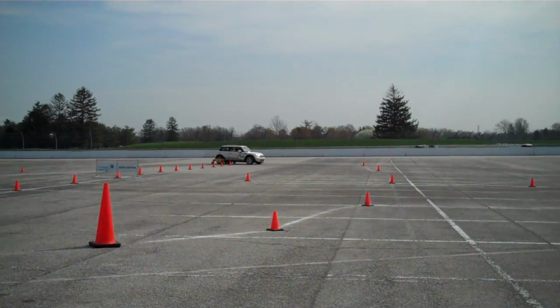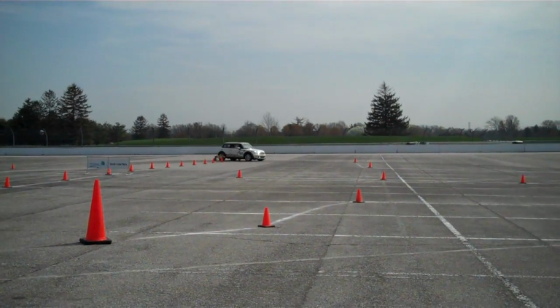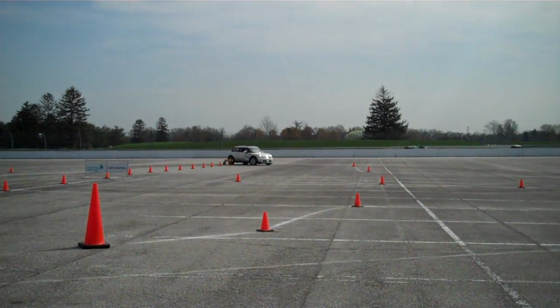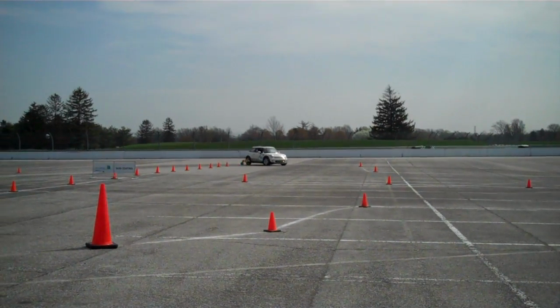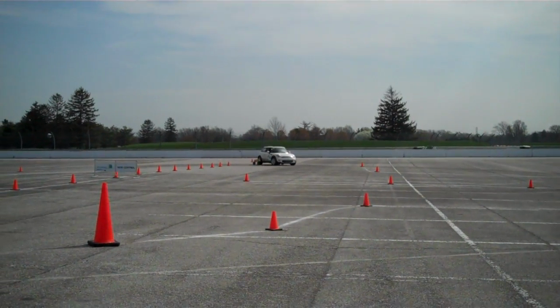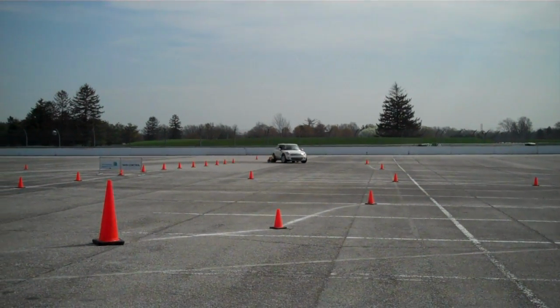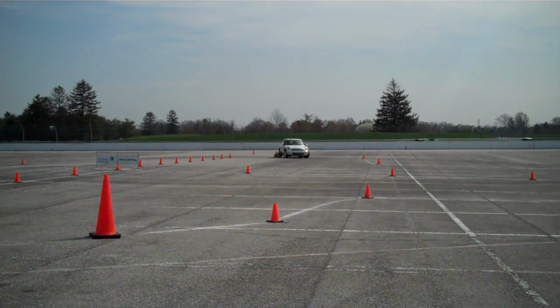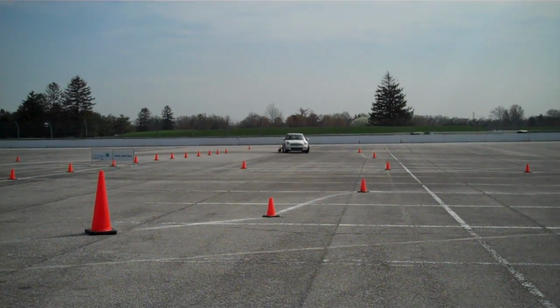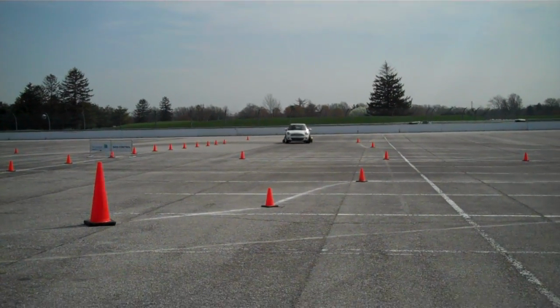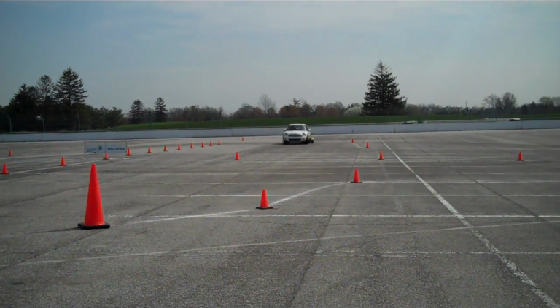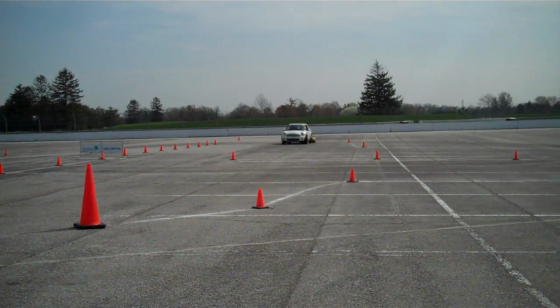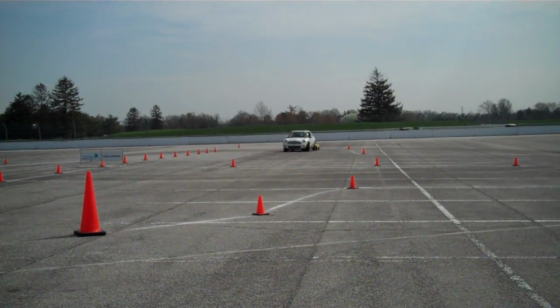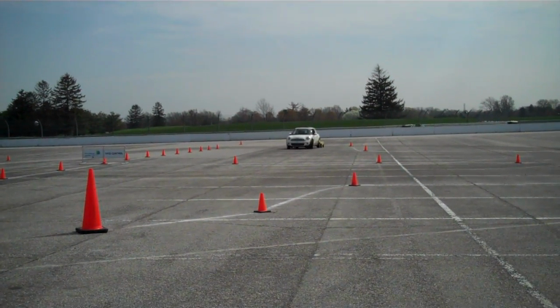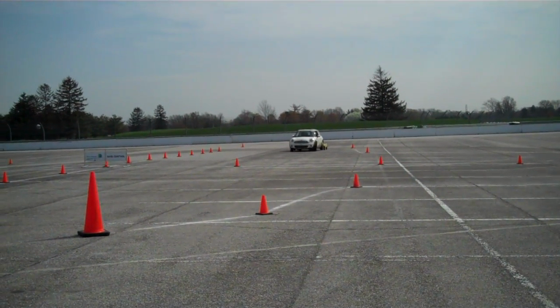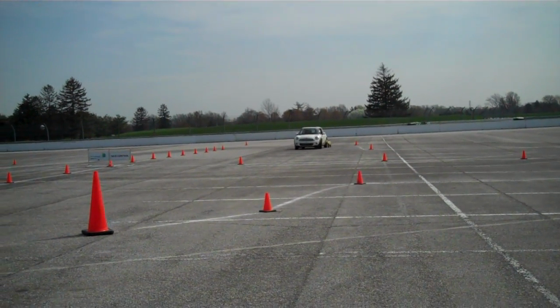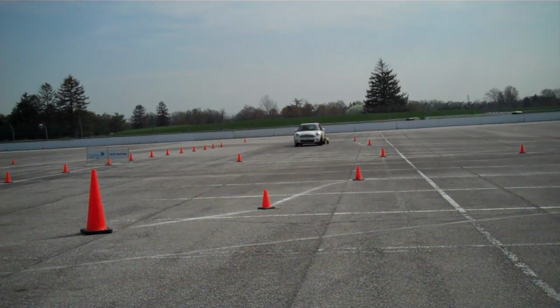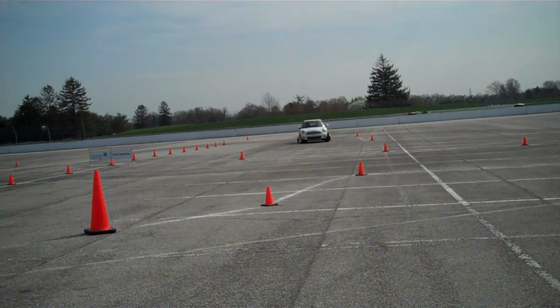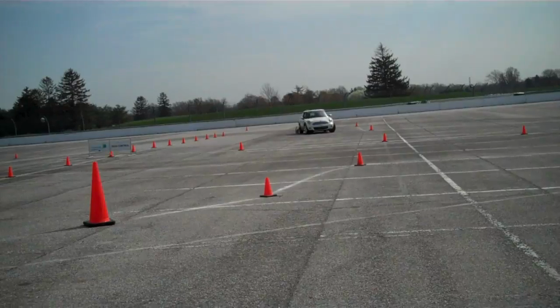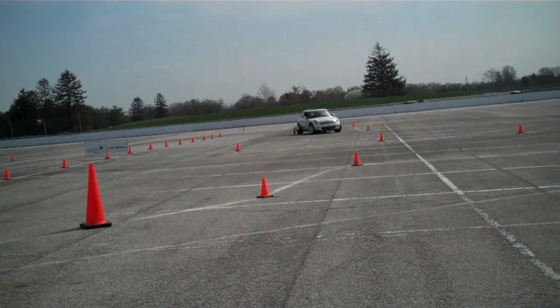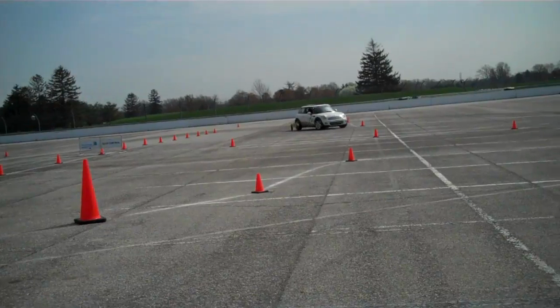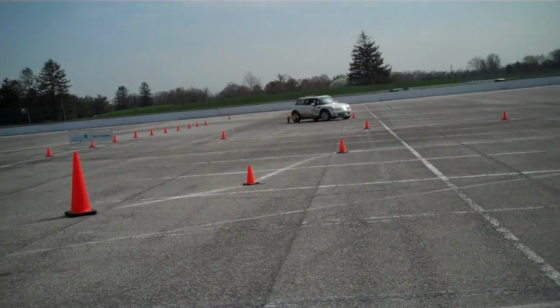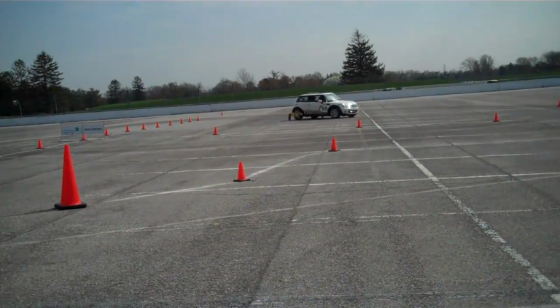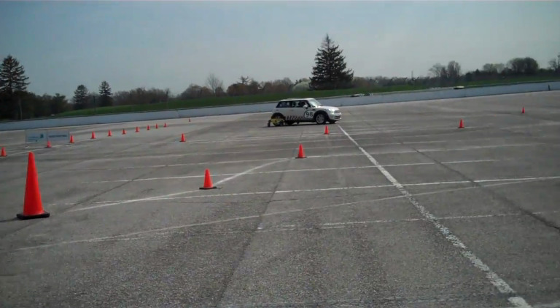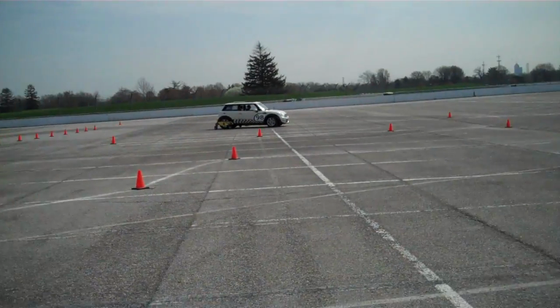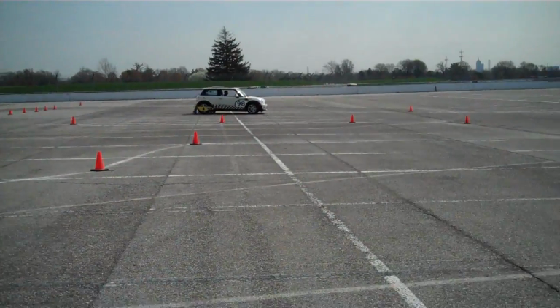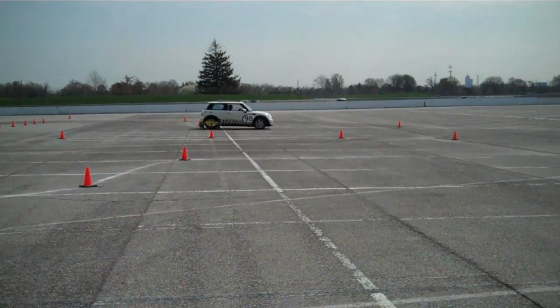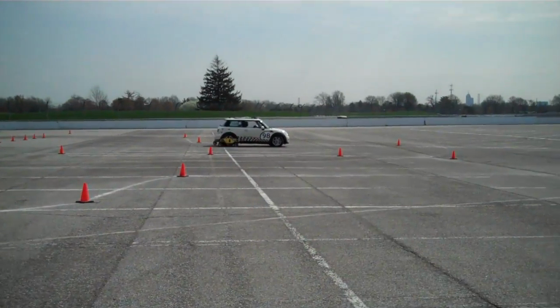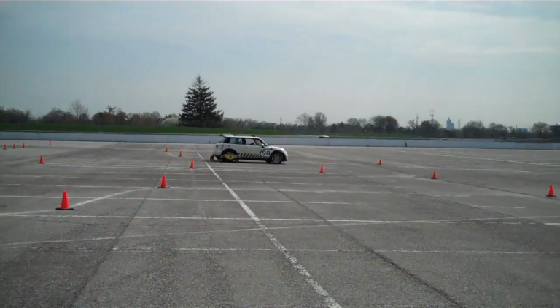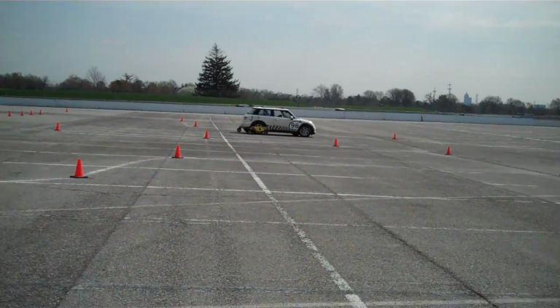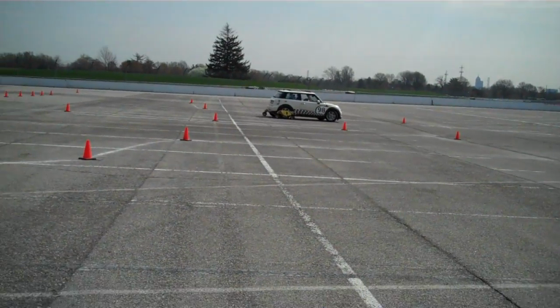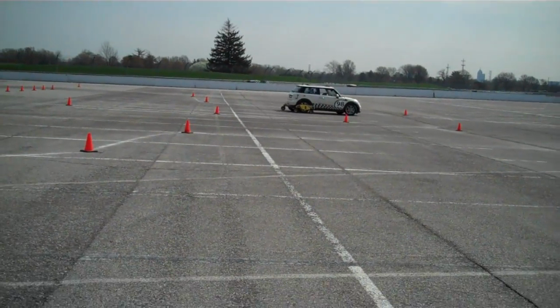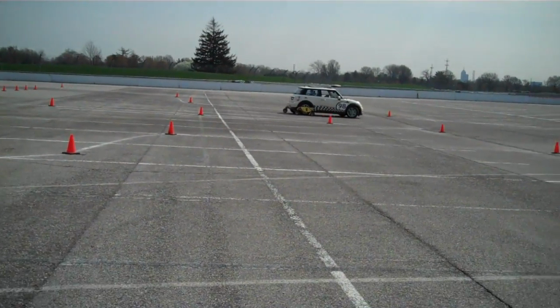We like to have the left and the right turns in this course here, rather than just an over there.